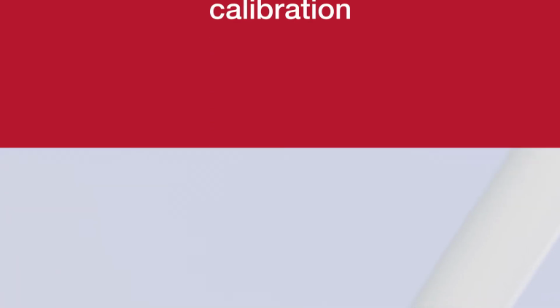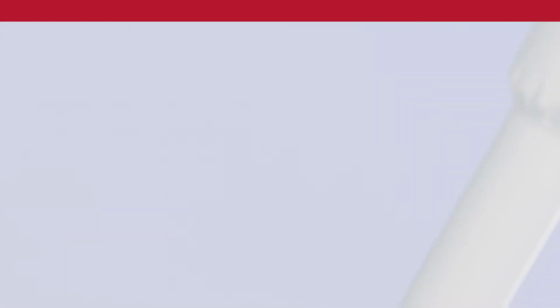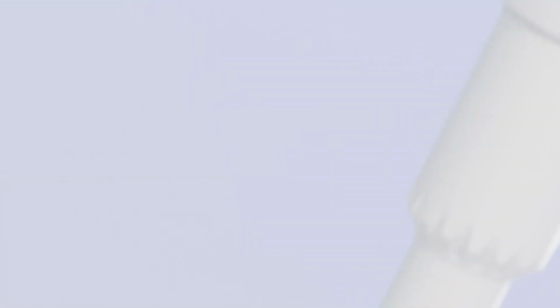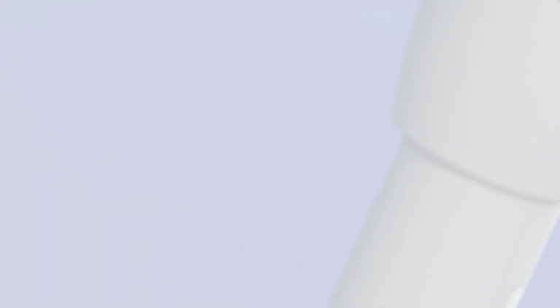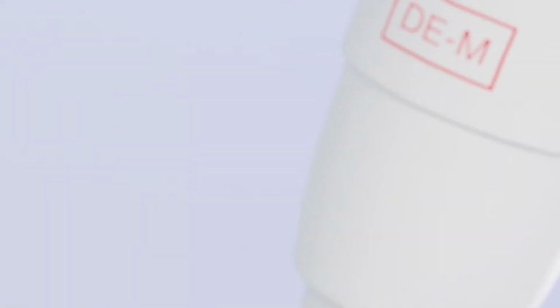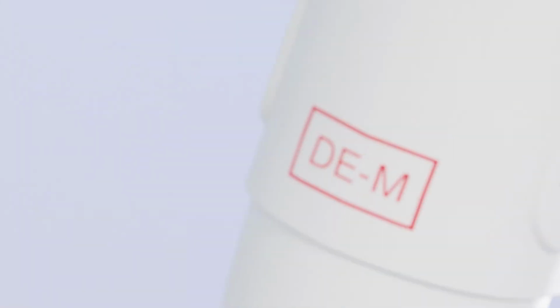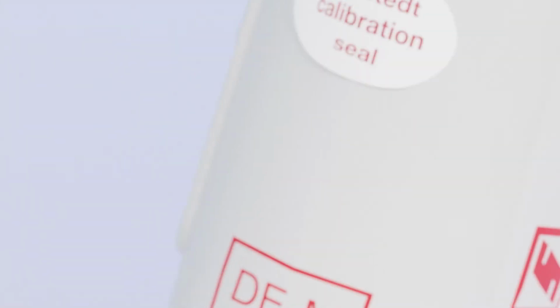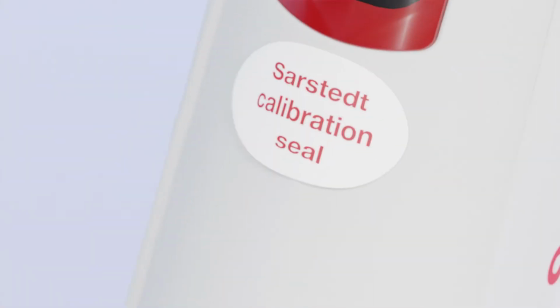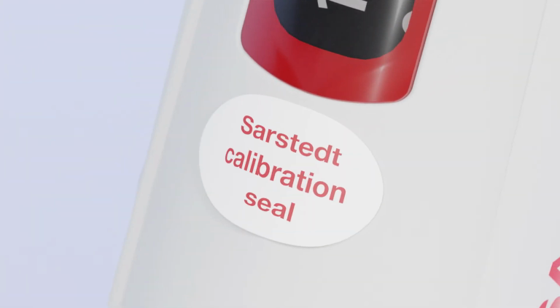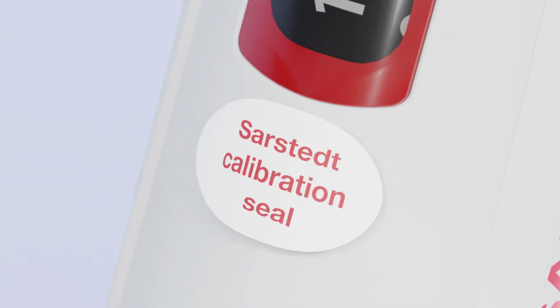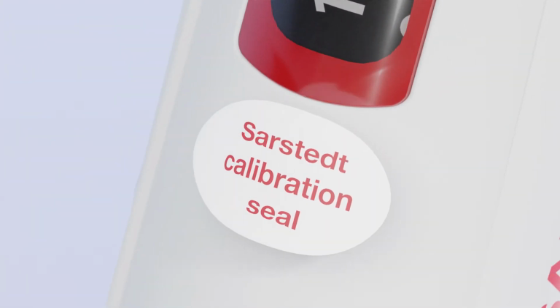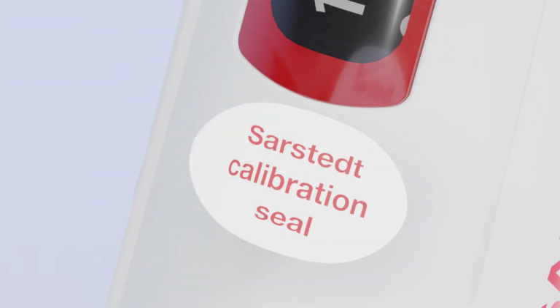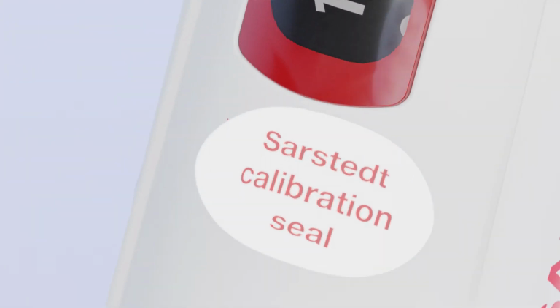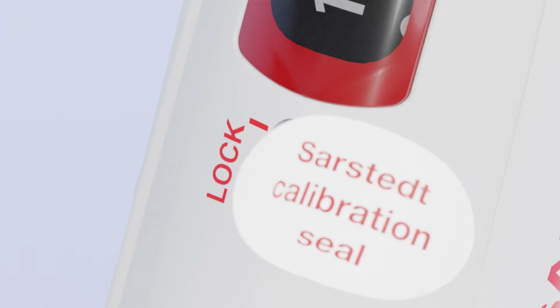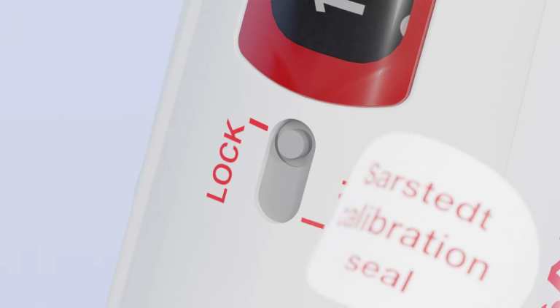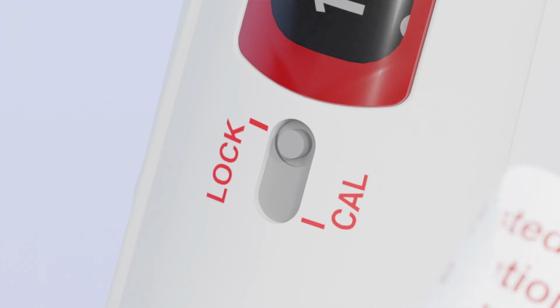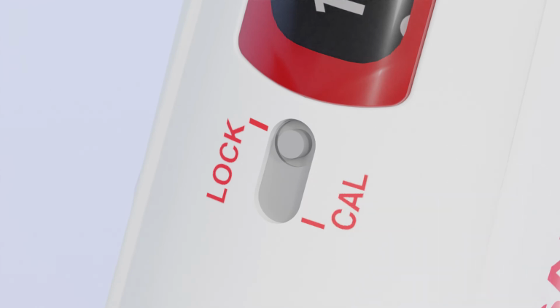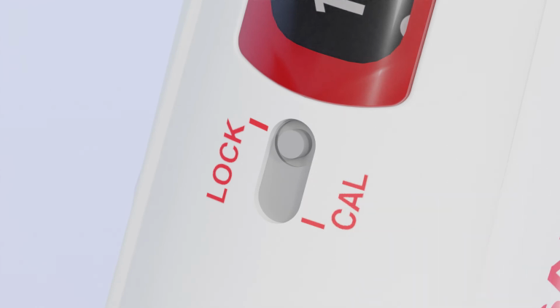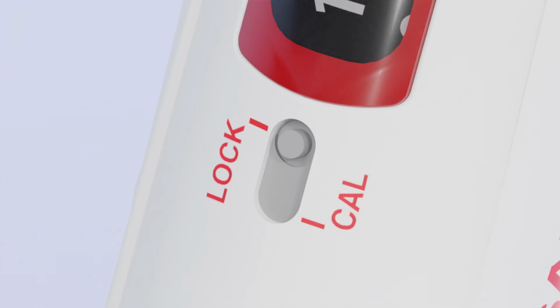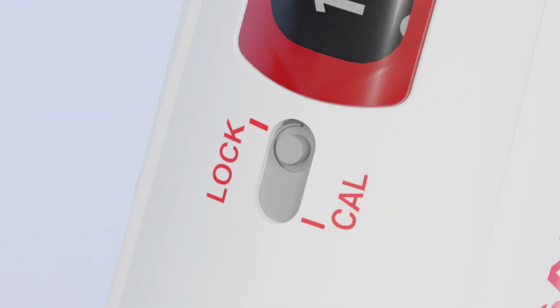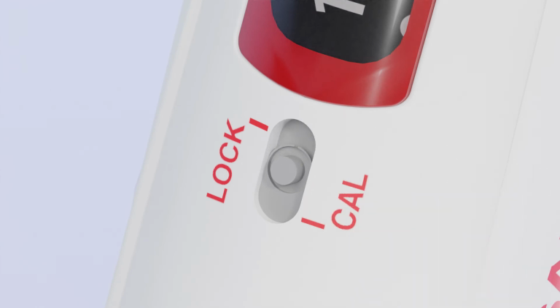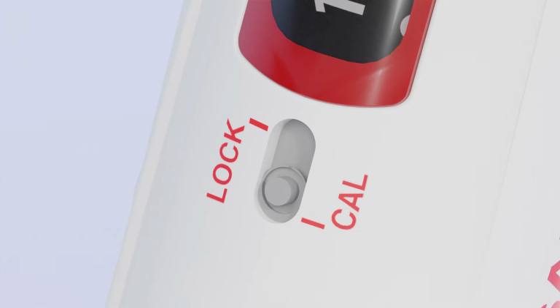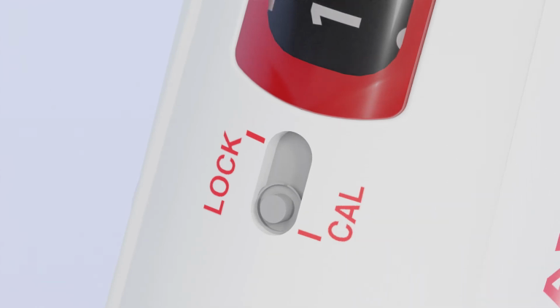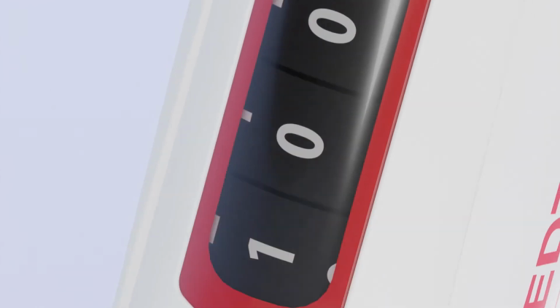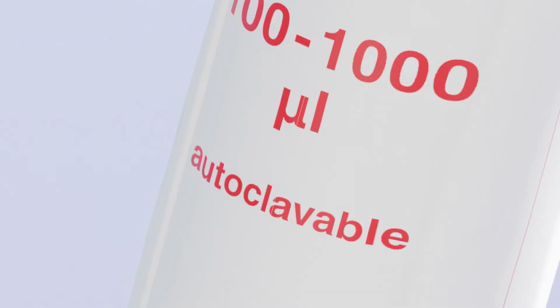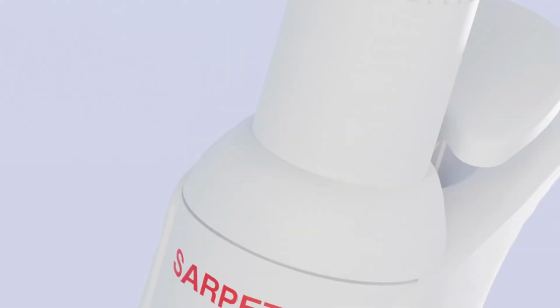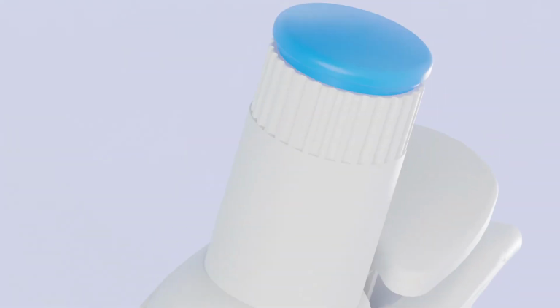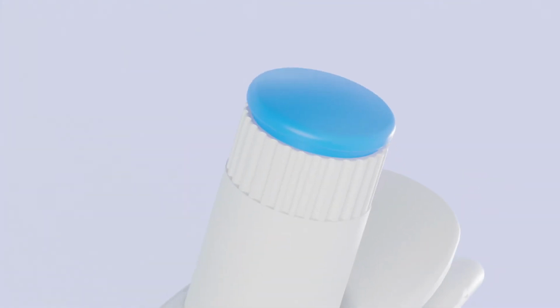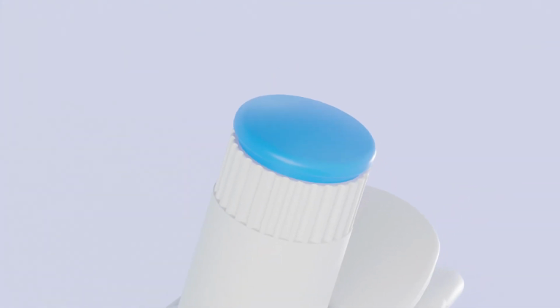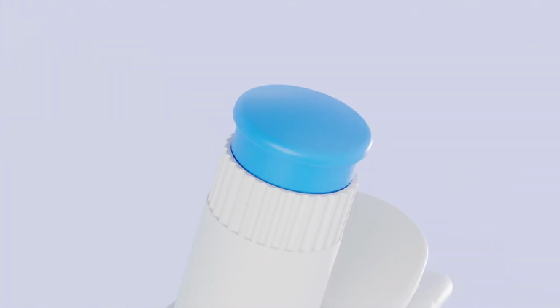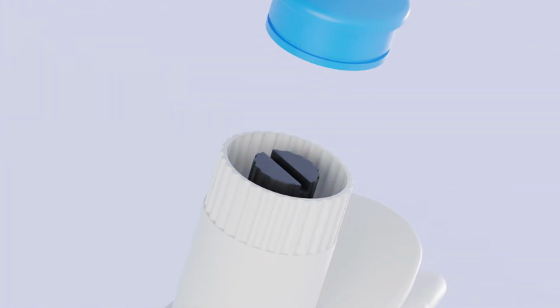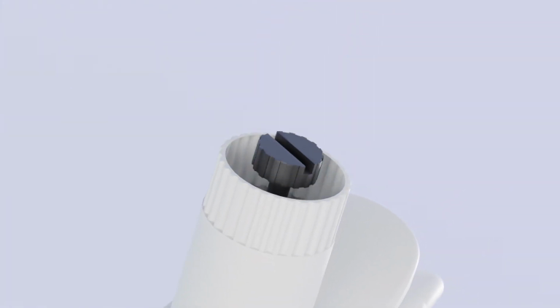You can calibrate your Zarpetta M yourself — quick, secure, and no additional tools needed.